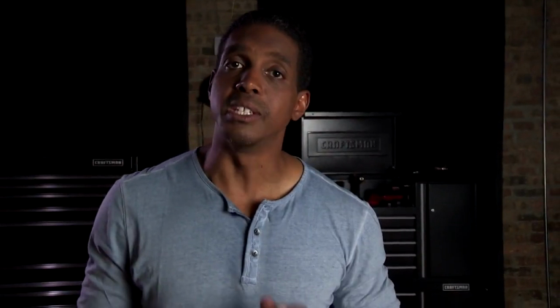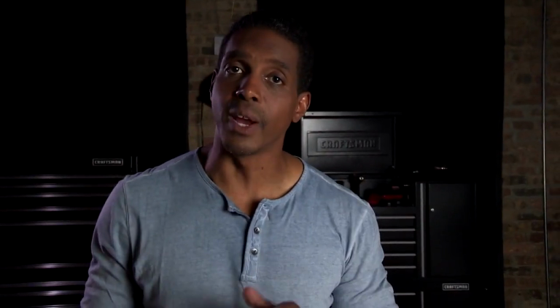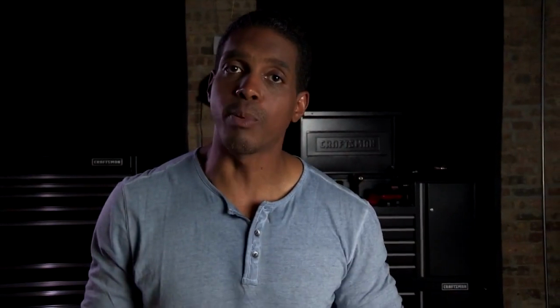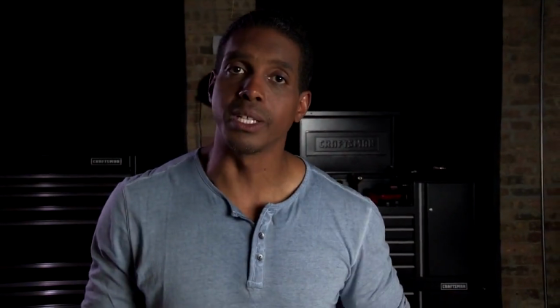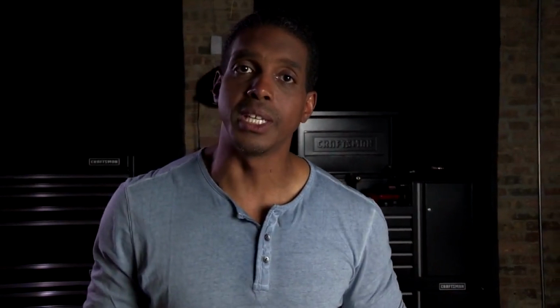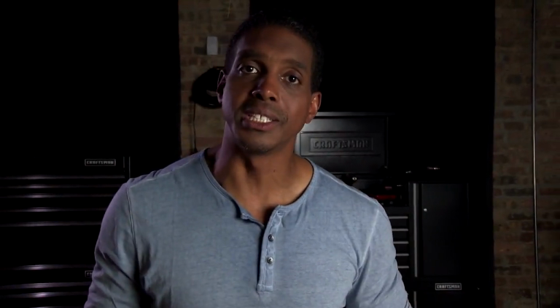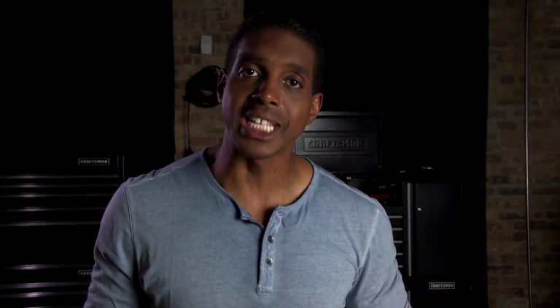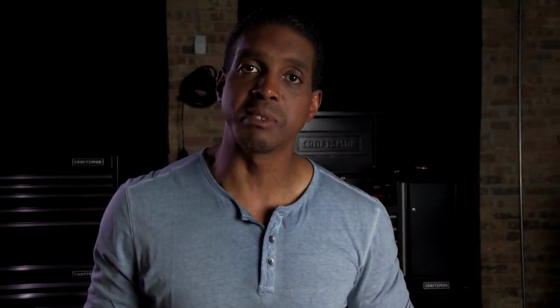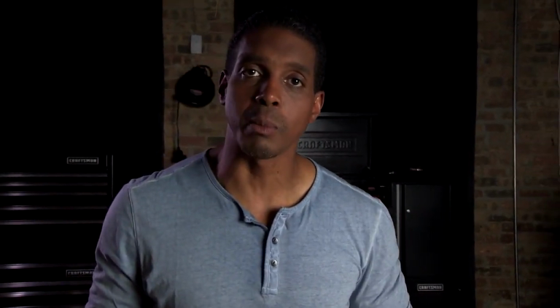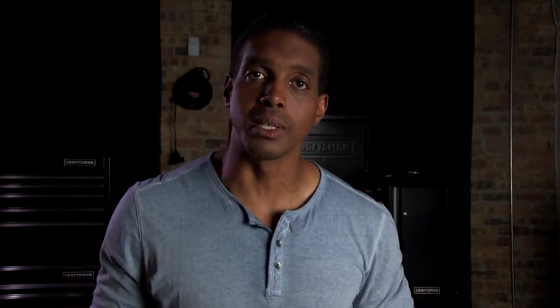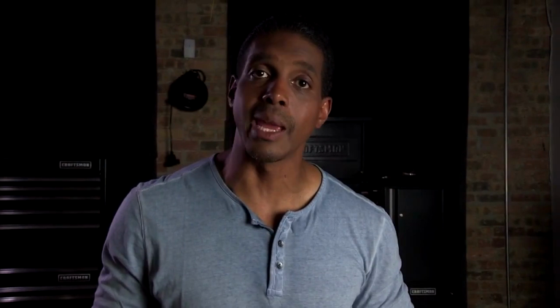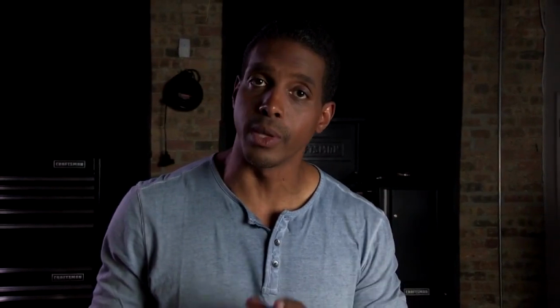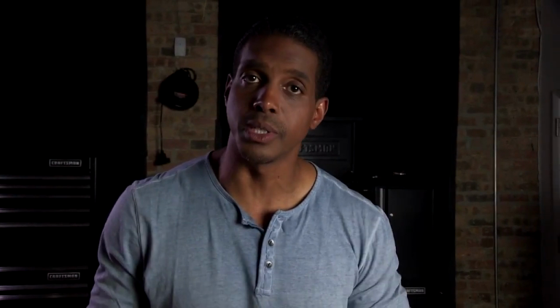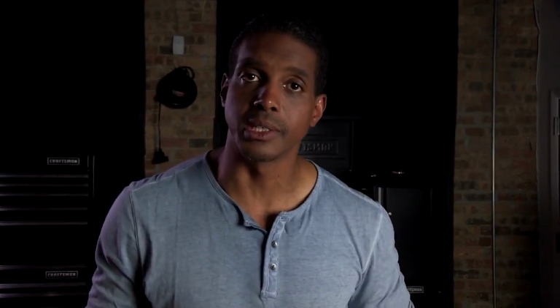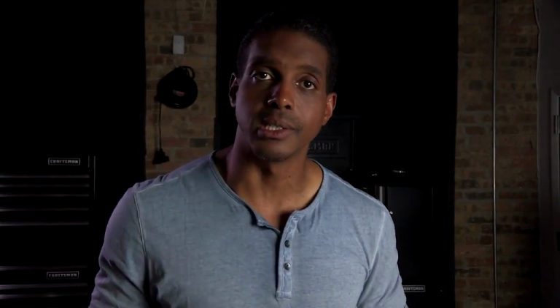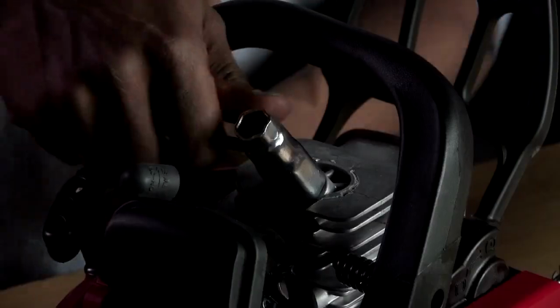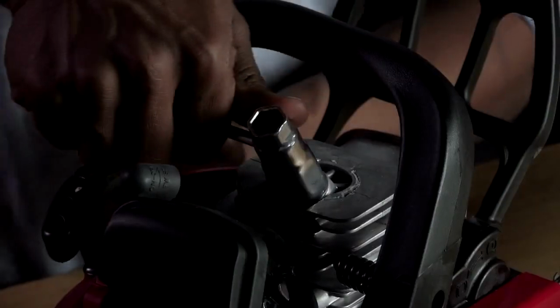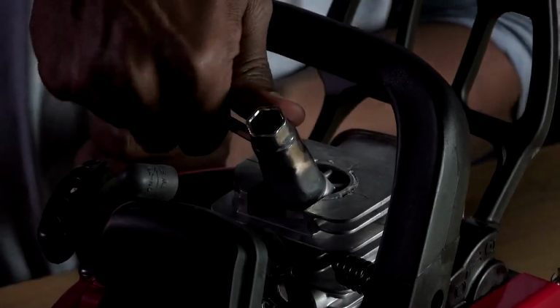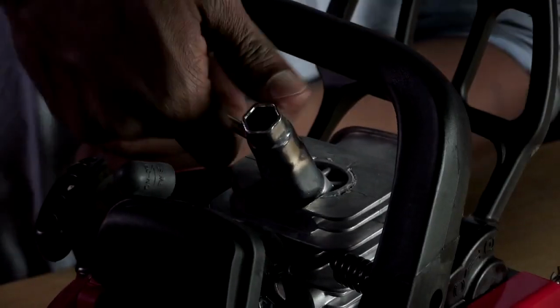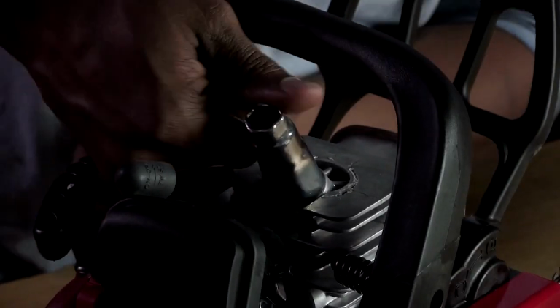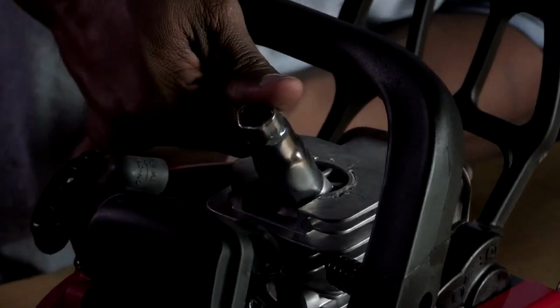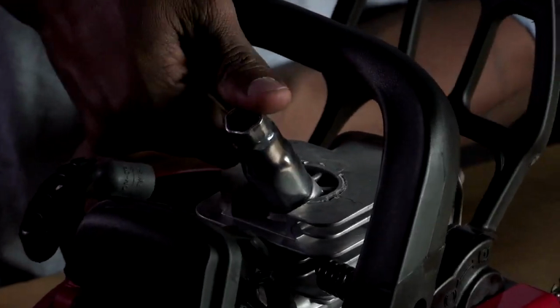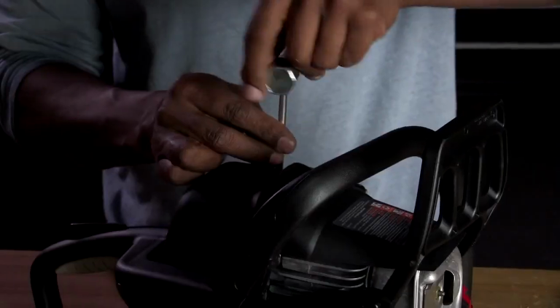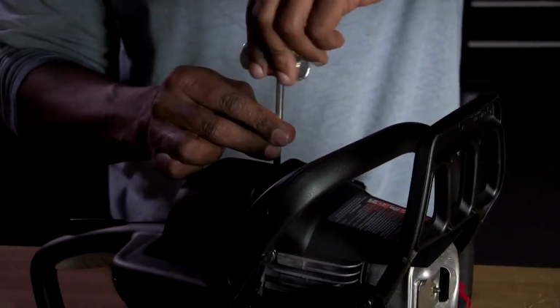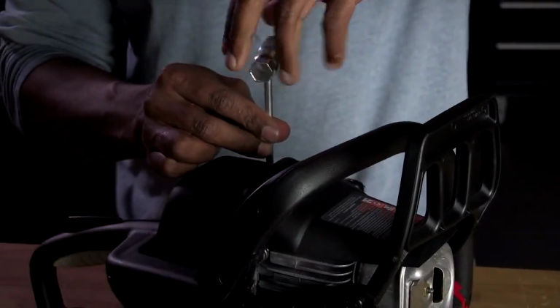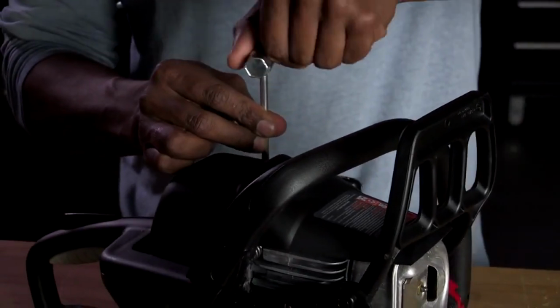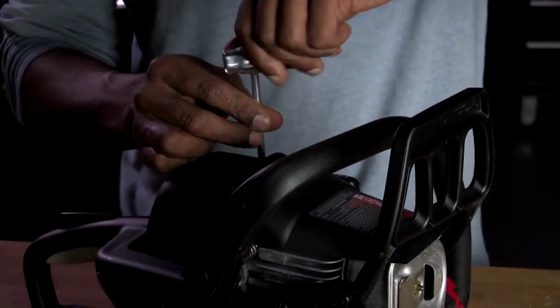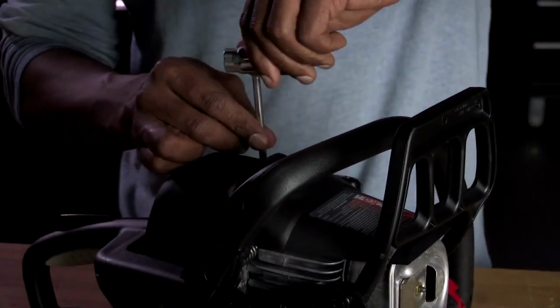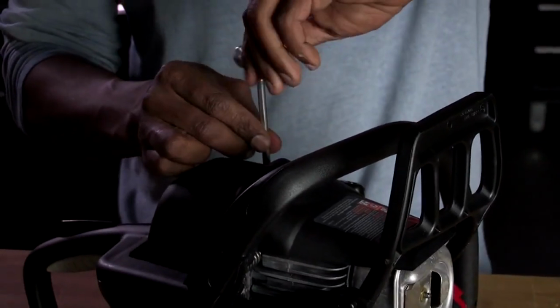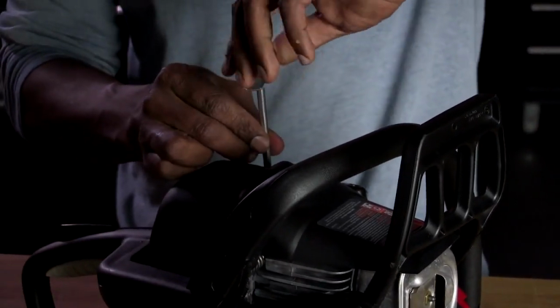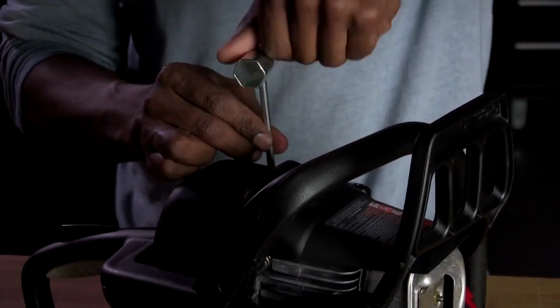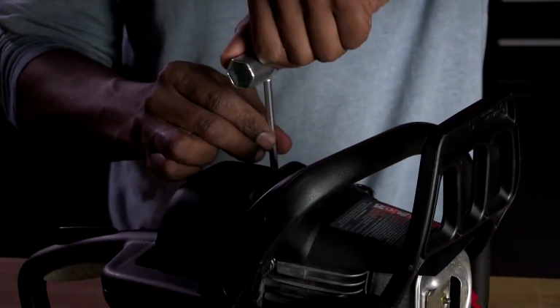It's very important that you get the exact same spark plug that came with your chainsaw. Once you have your new spark plug, screw it all the way in and make sure that it's secure with your wrench.